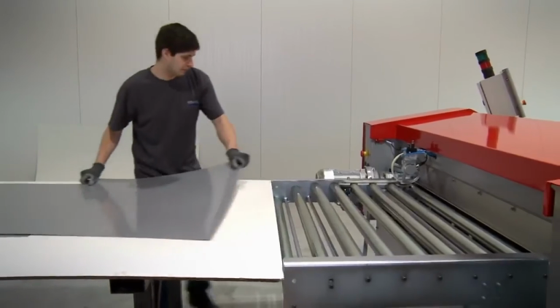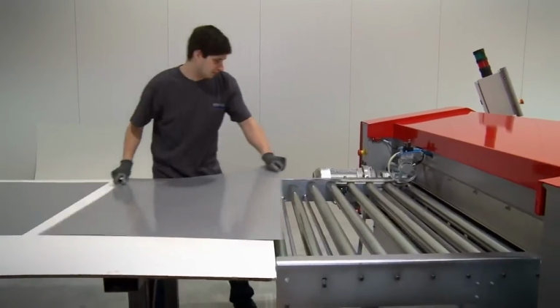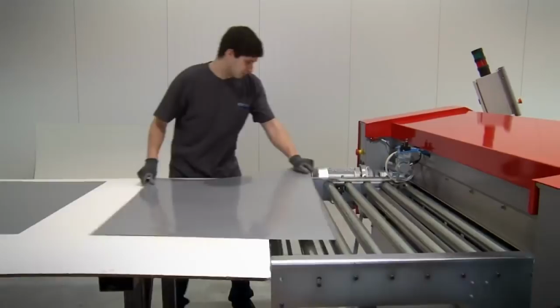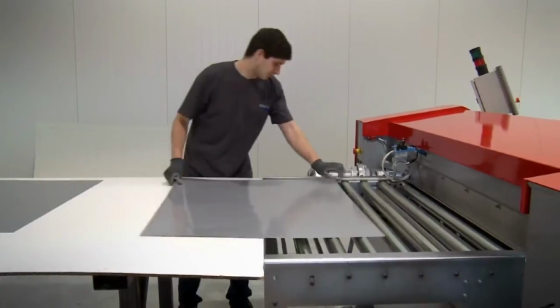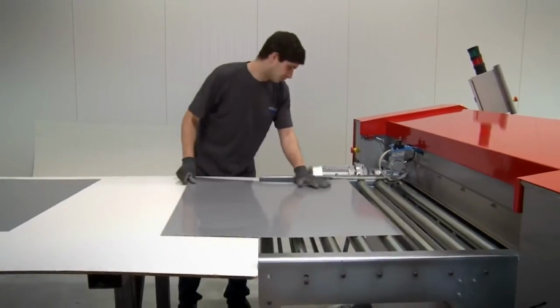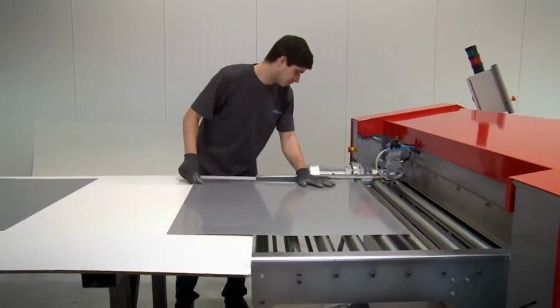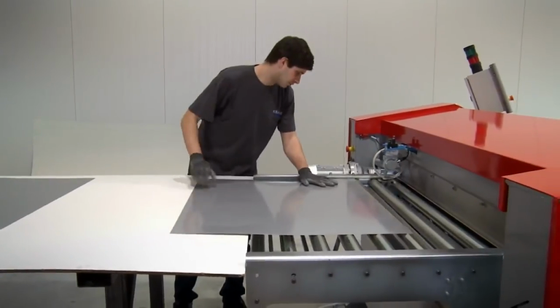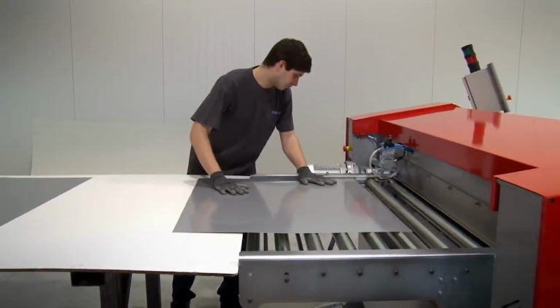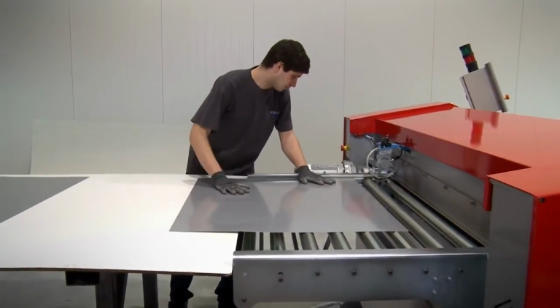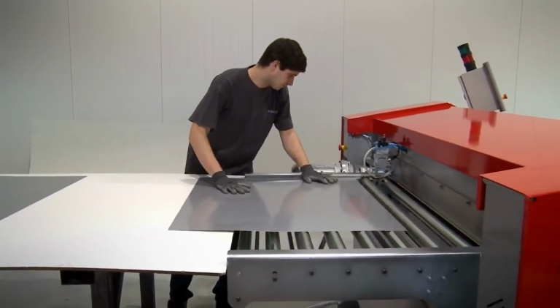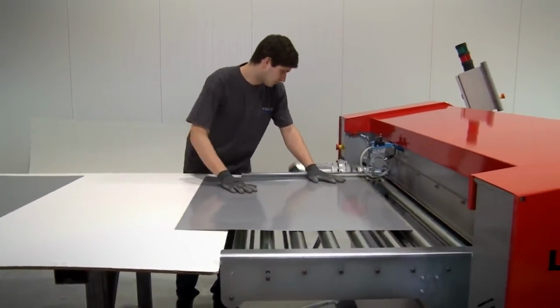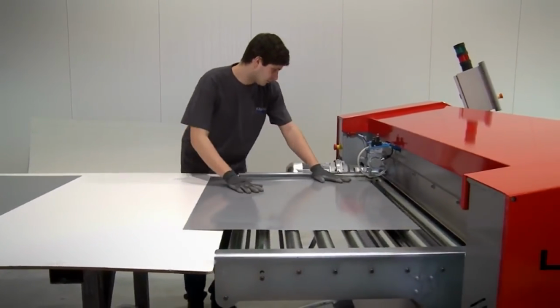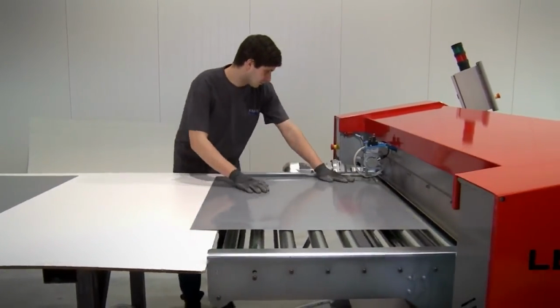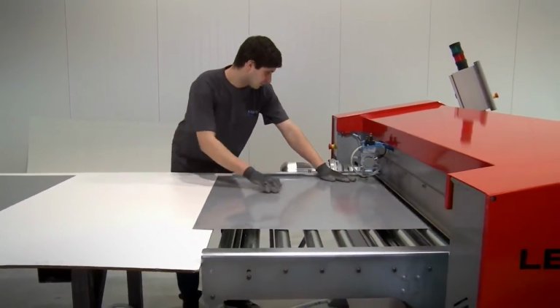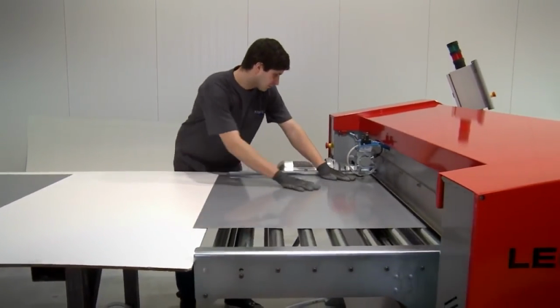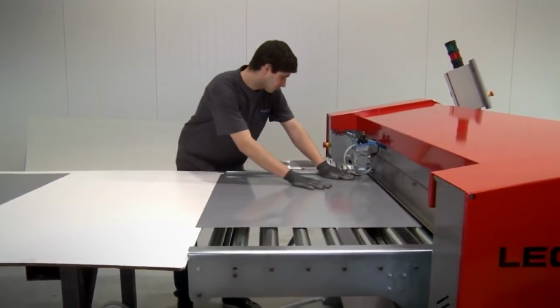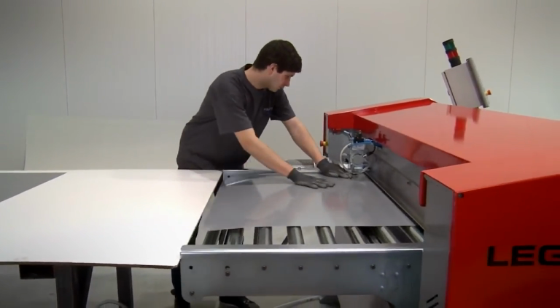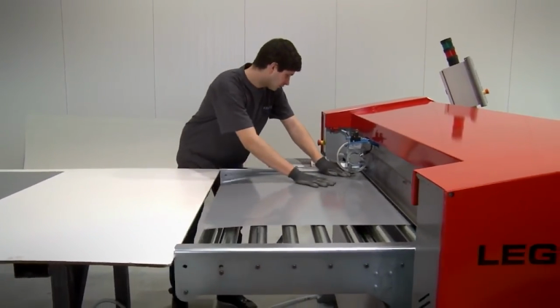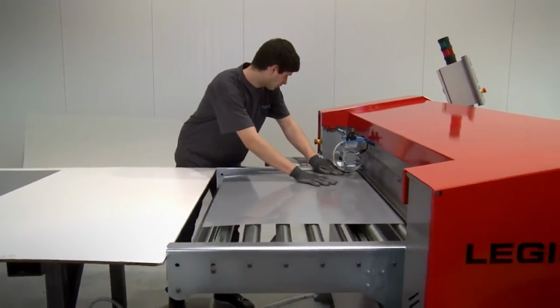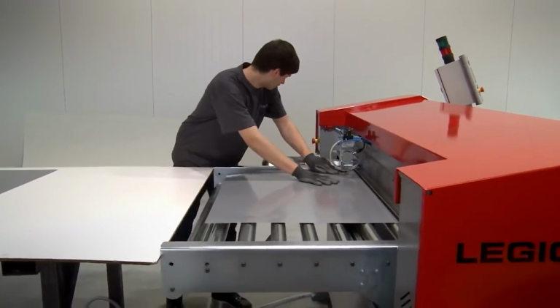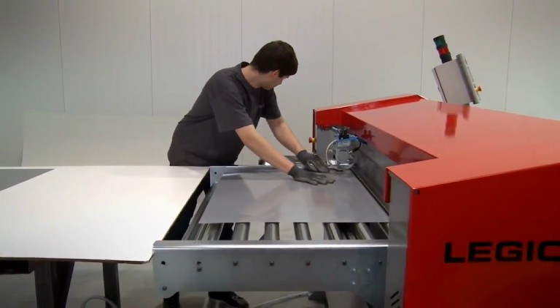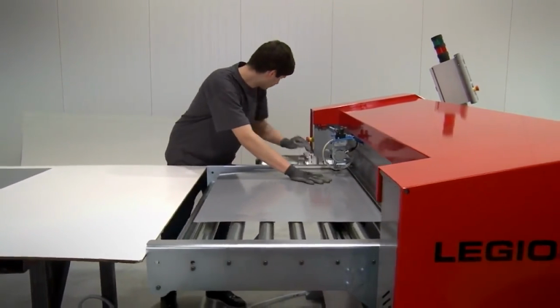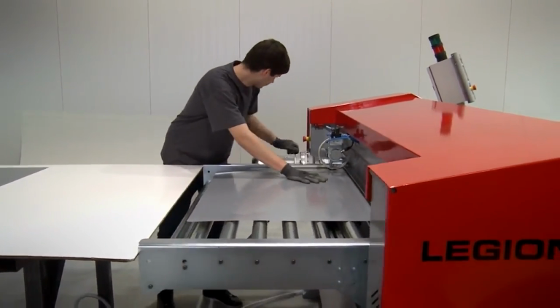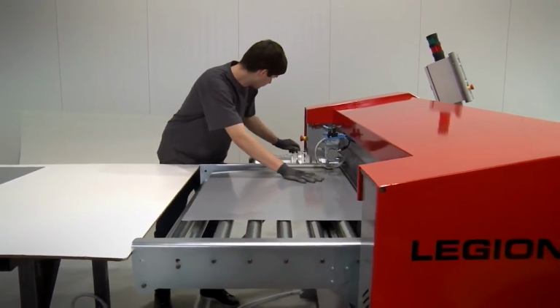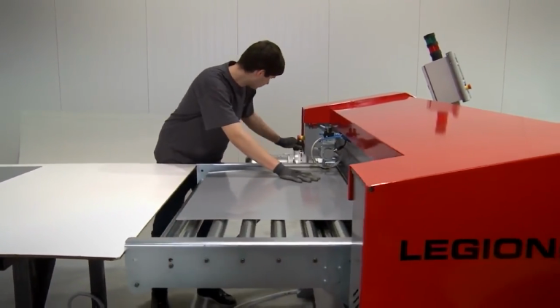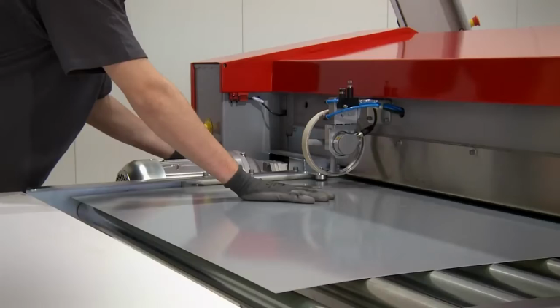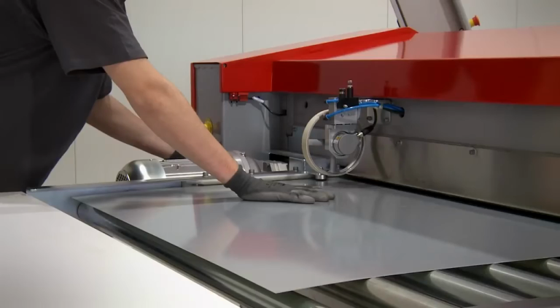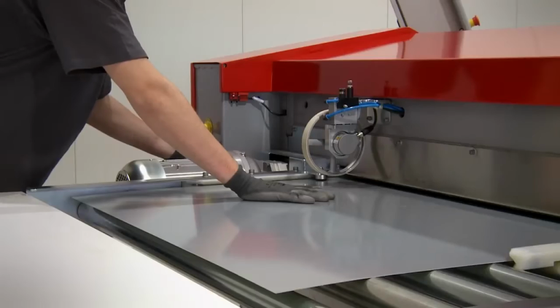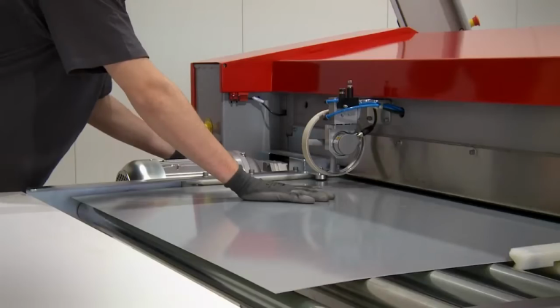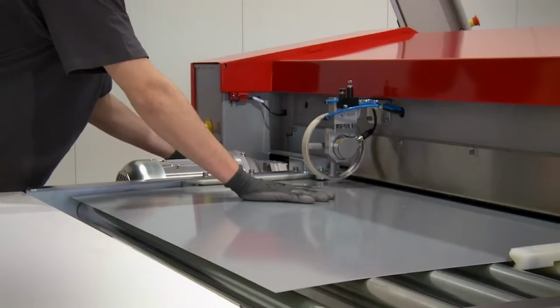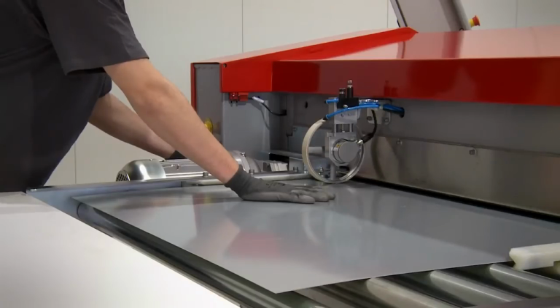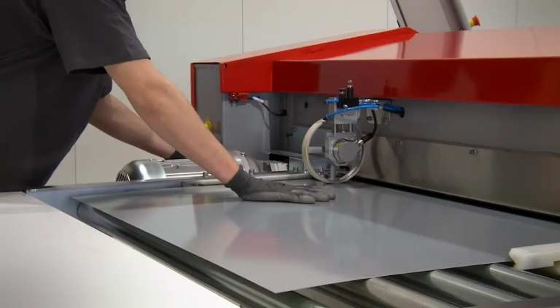In flat sheet slitting mode, the use of rotary shears makes for much more economical processing of plate.